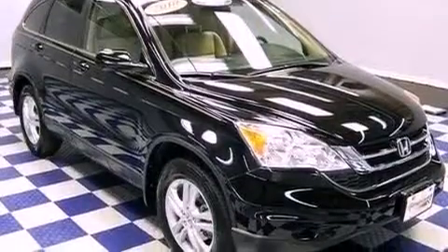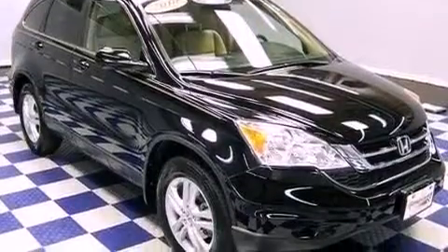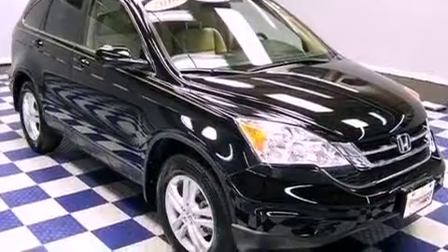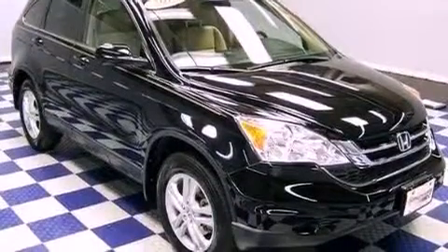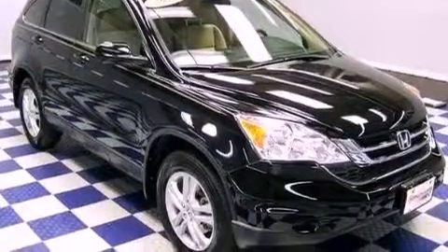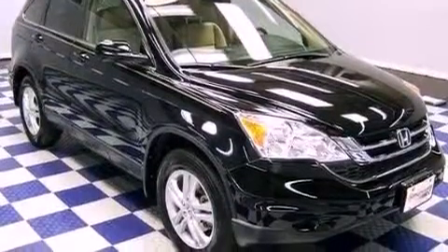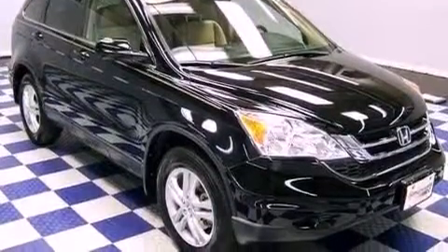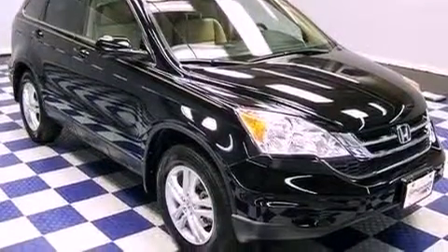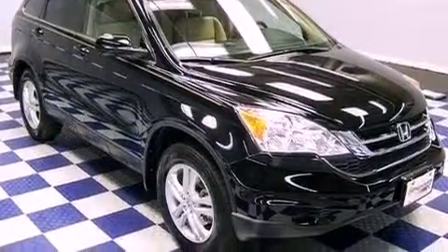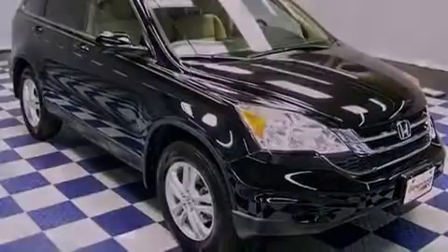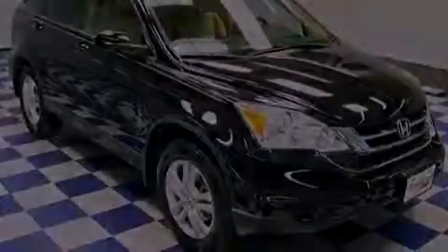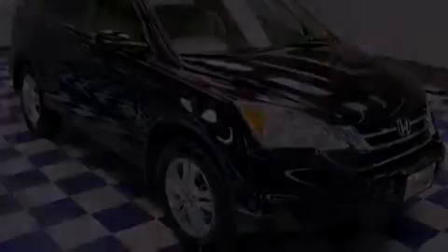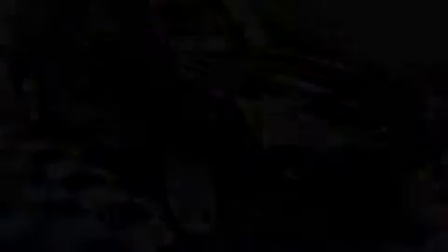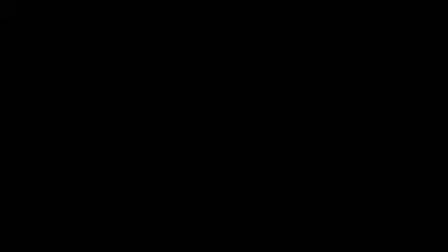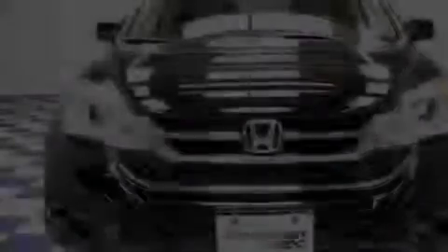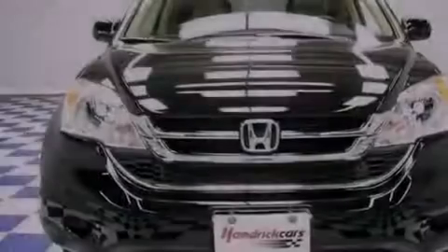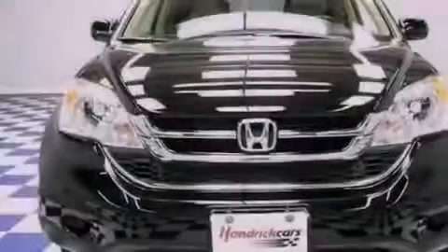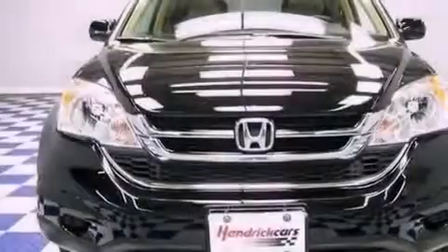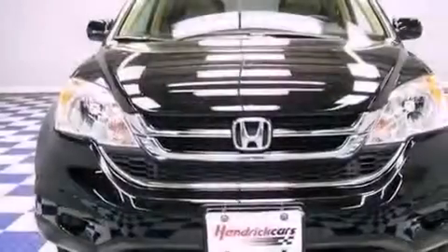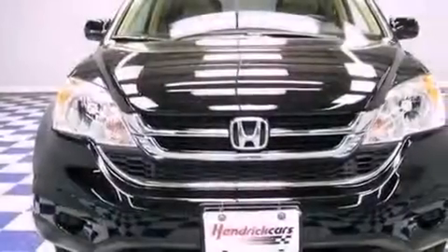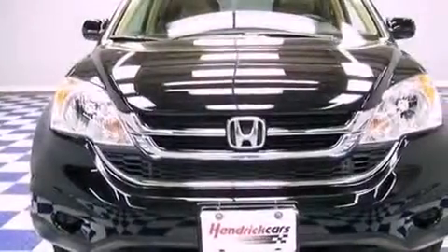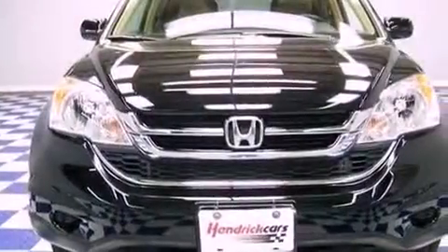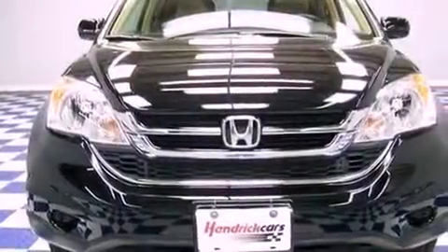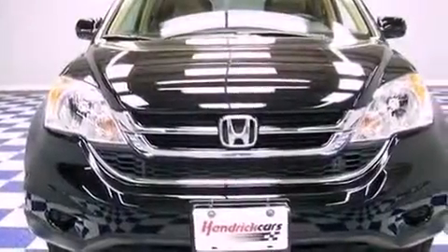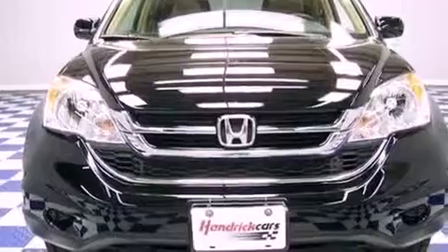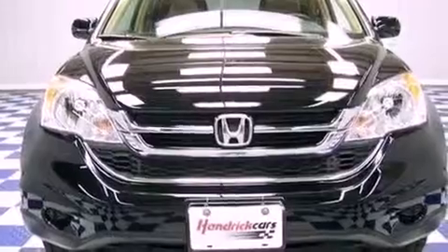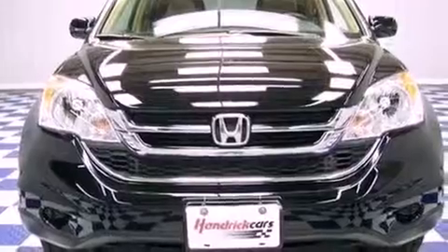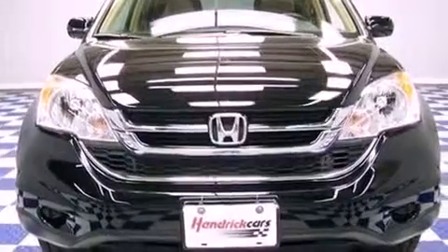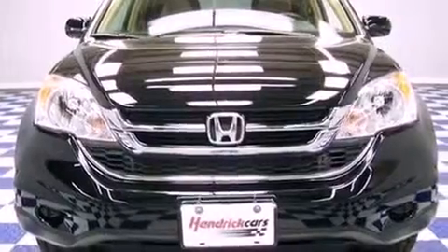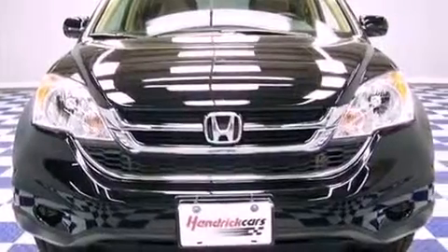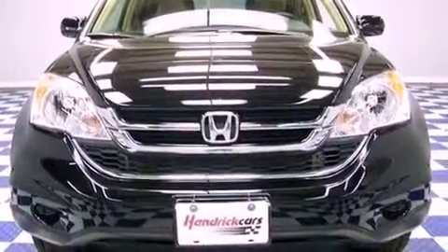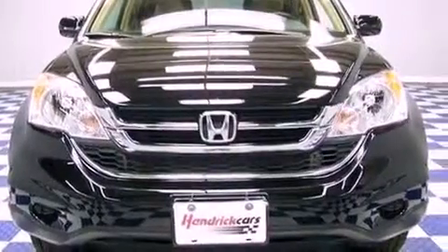Its top features include a moonroof, heated front seats, aluminum wheels, and satellite radio.